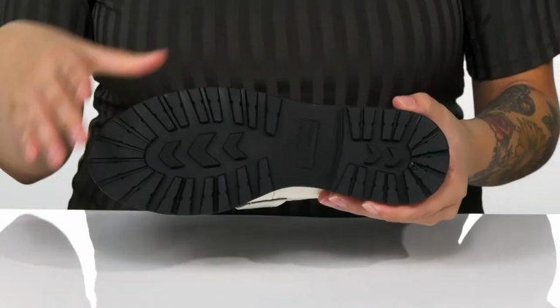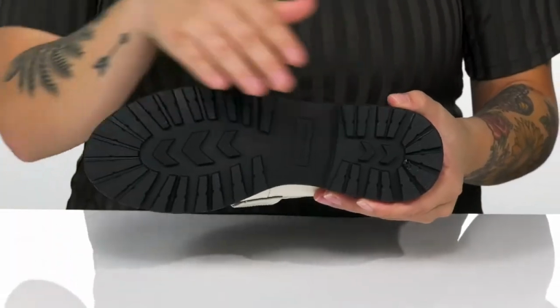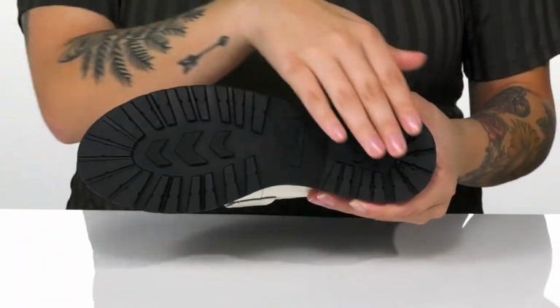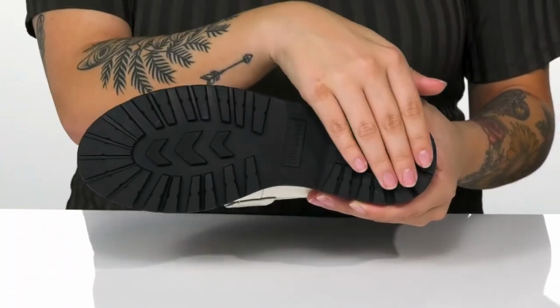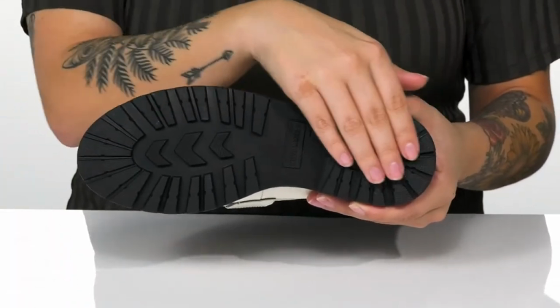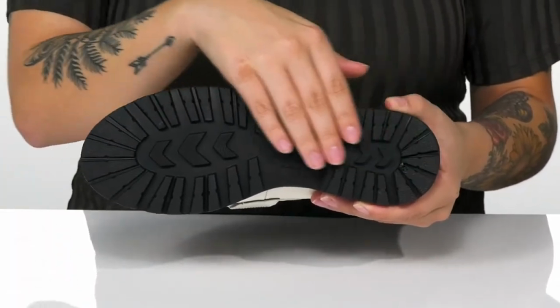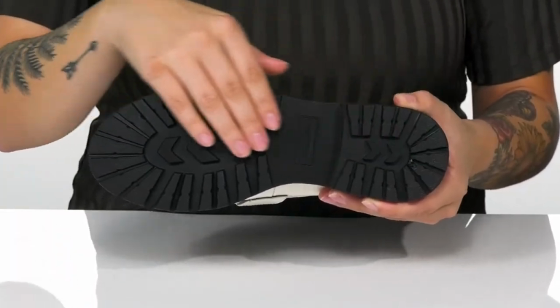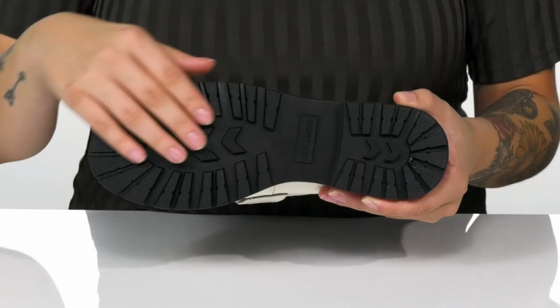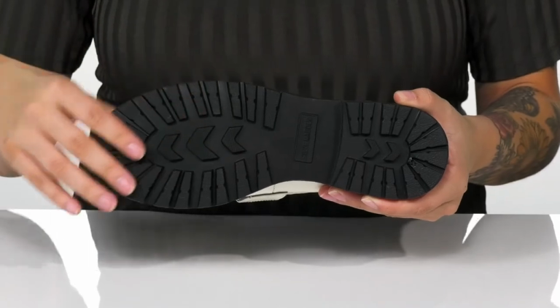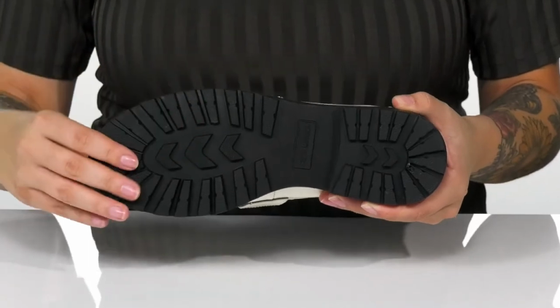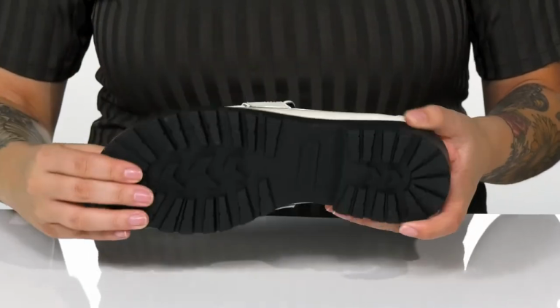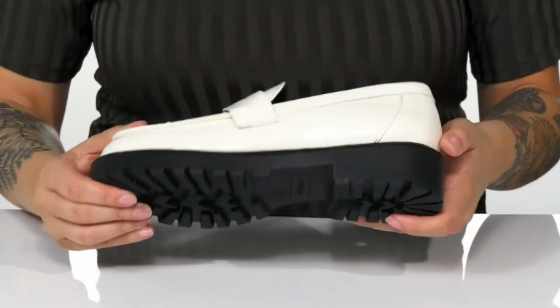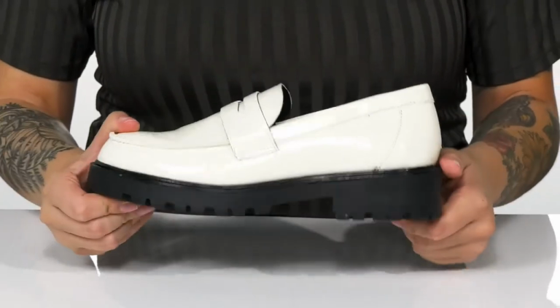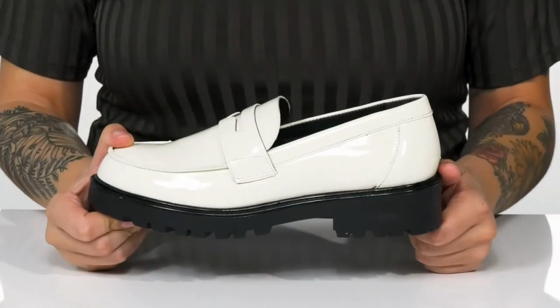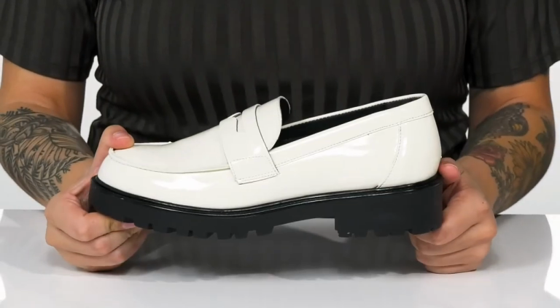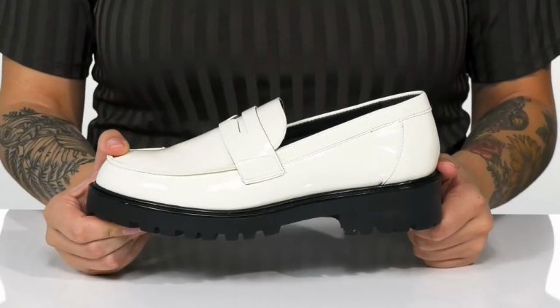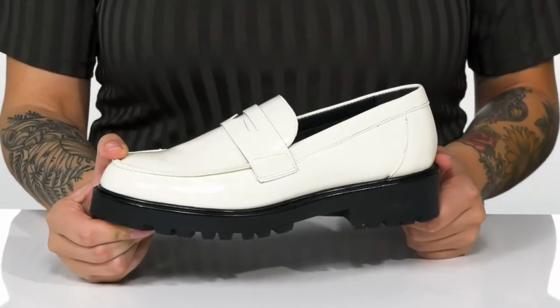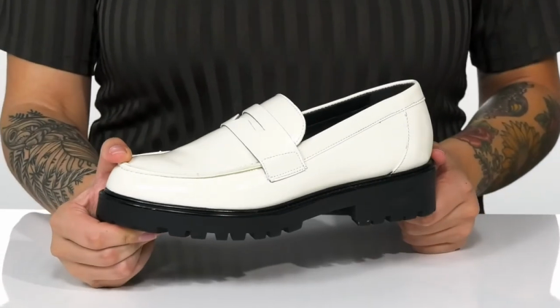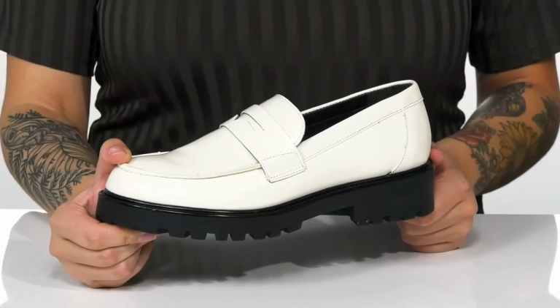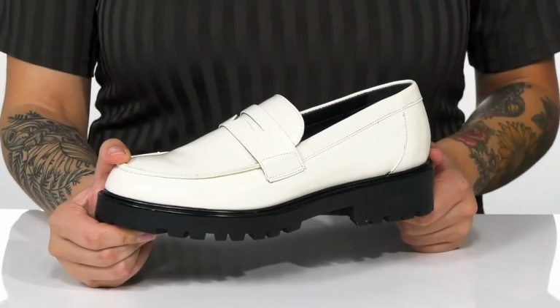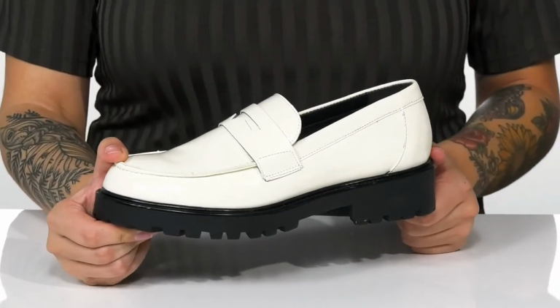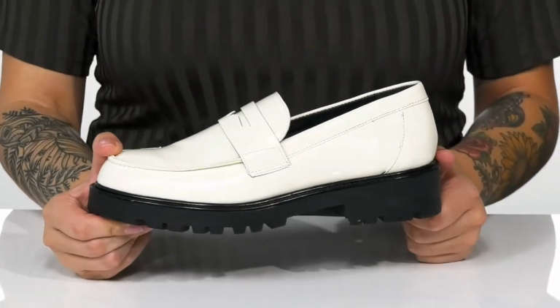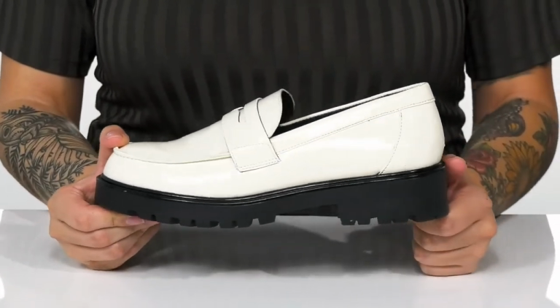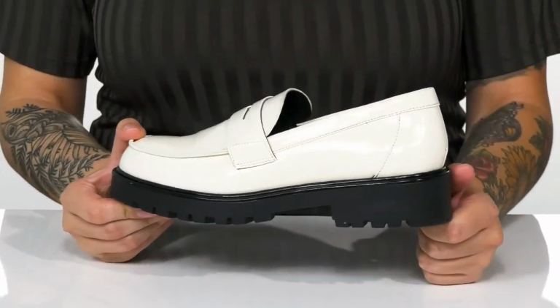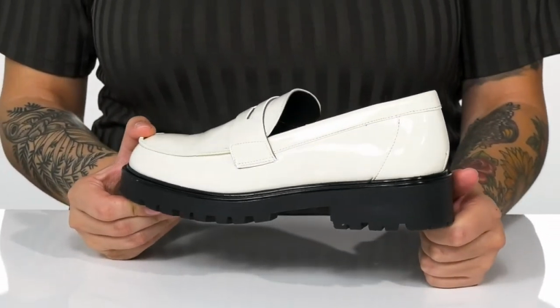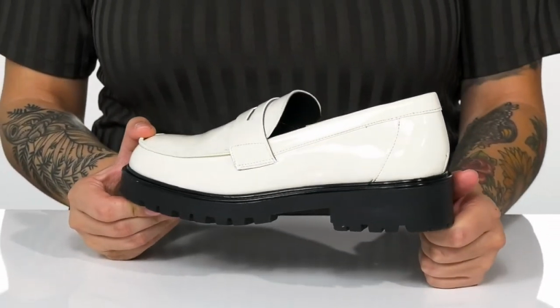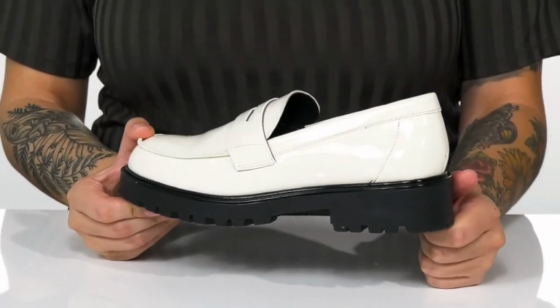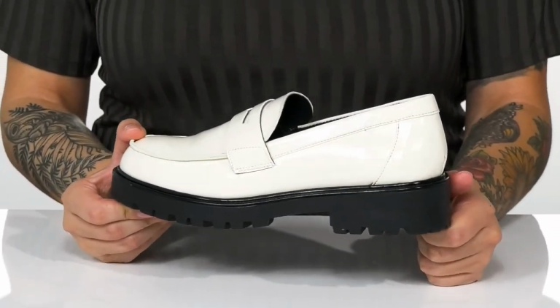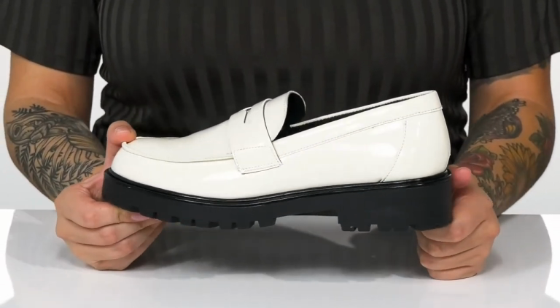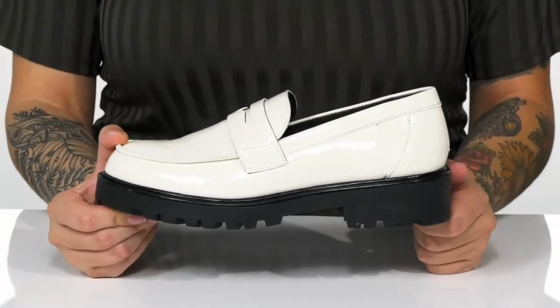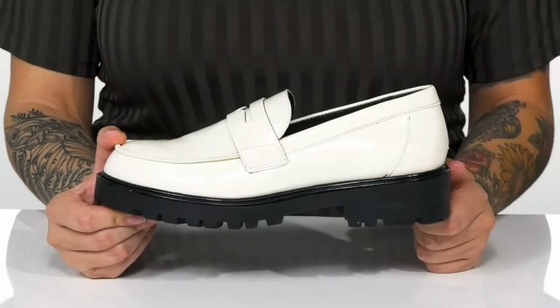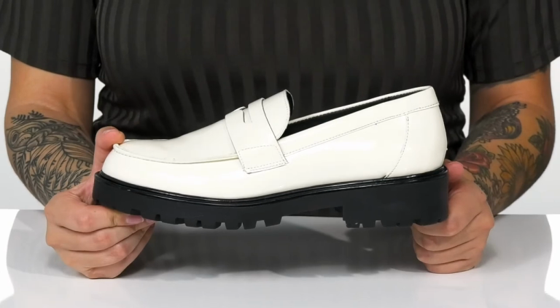Underneath there is a durable lugged man-made outsole for traction. And I think these would pair very well with some shorts or skinny jeans.